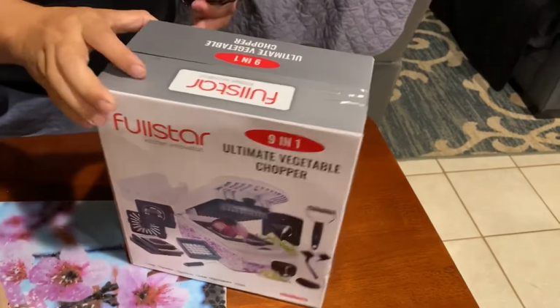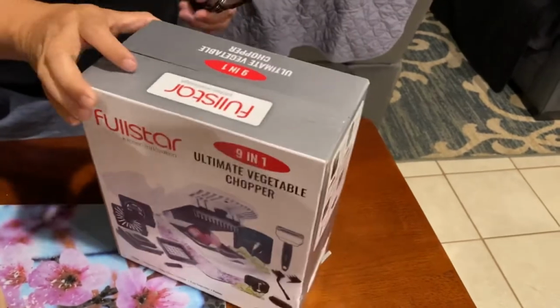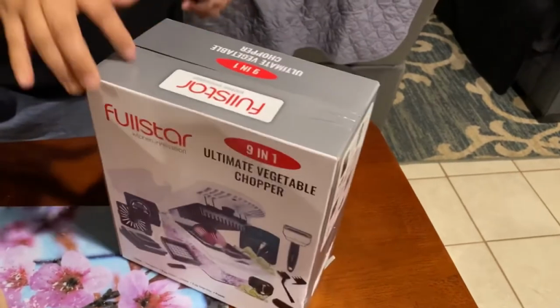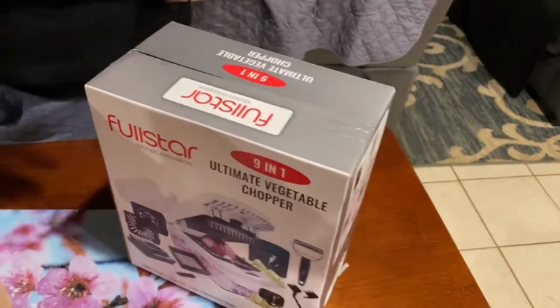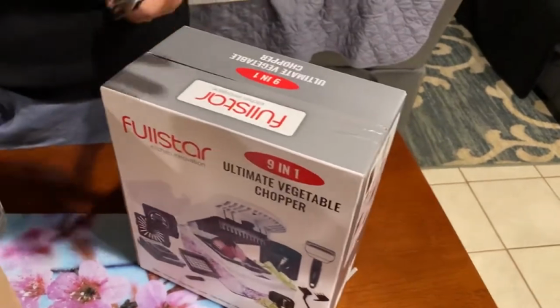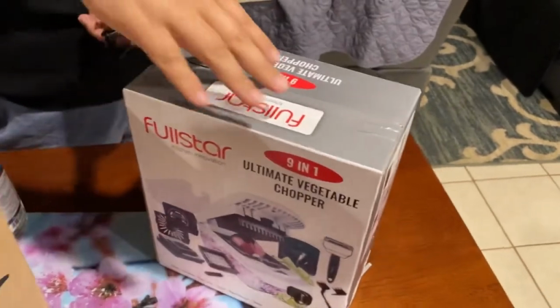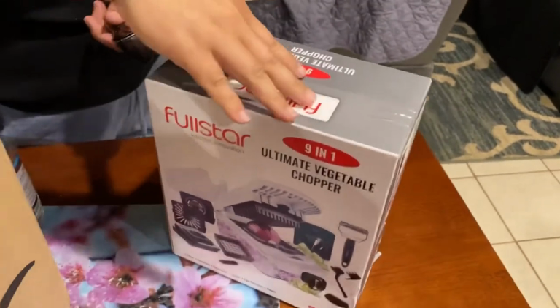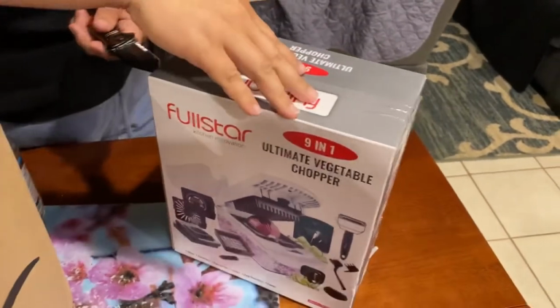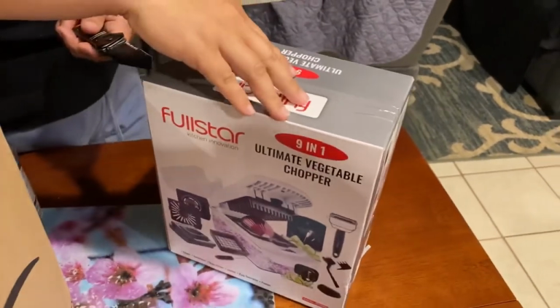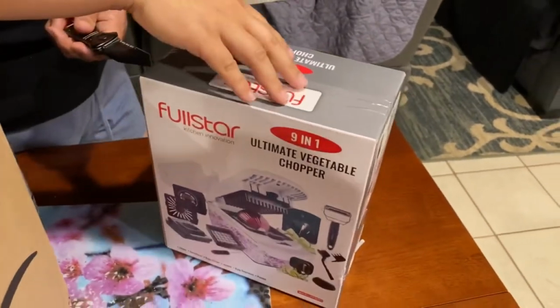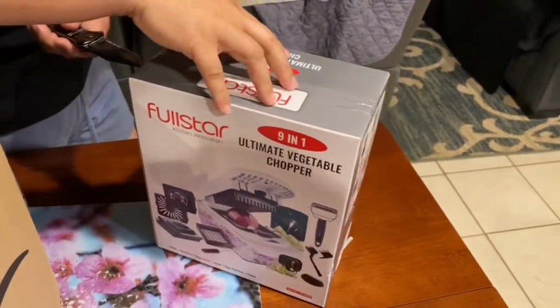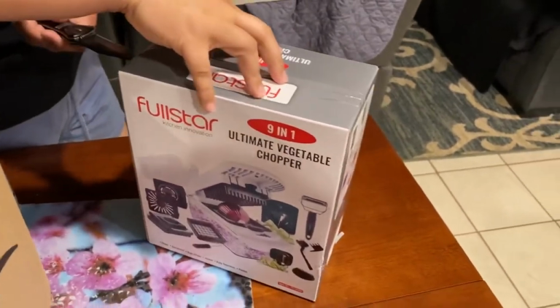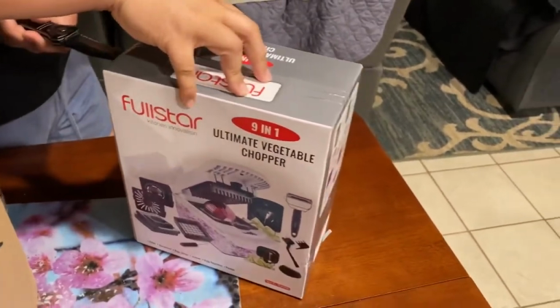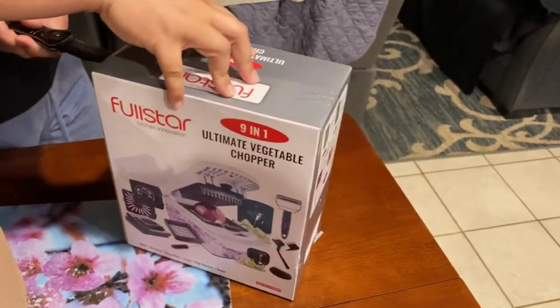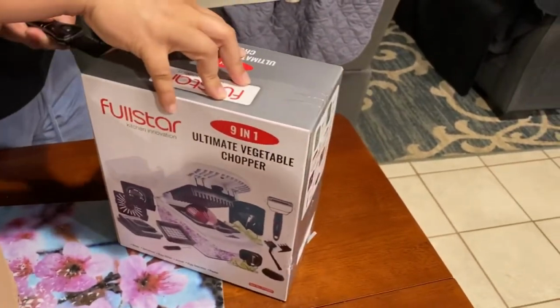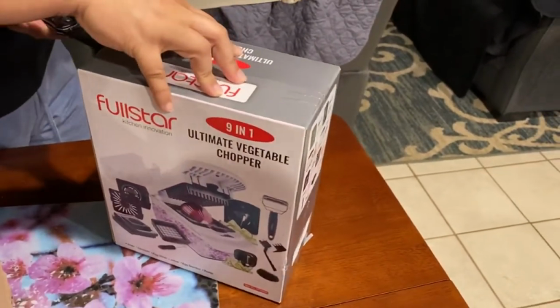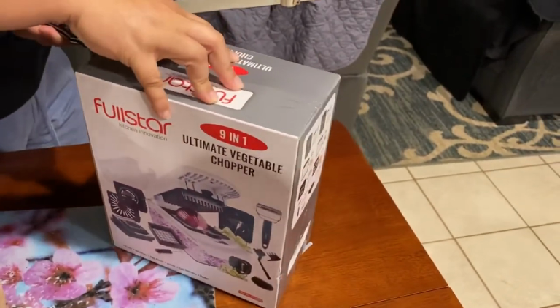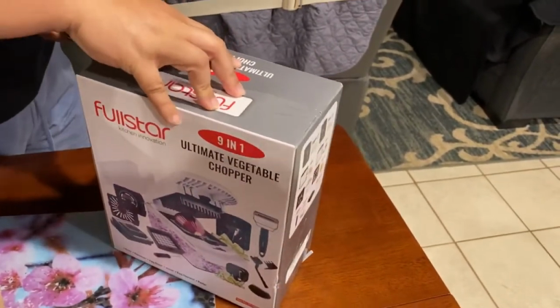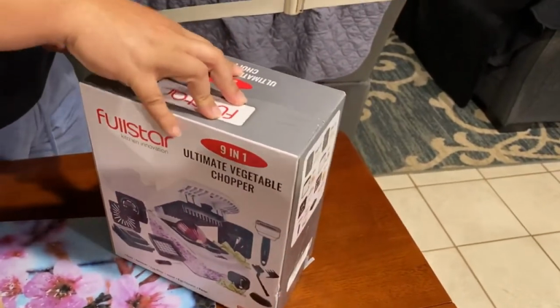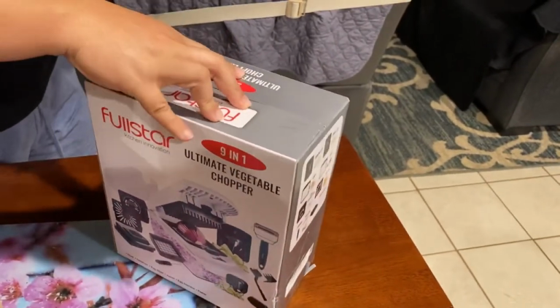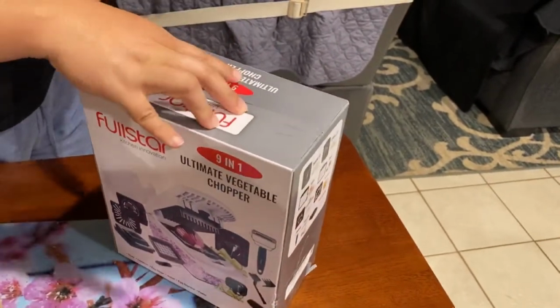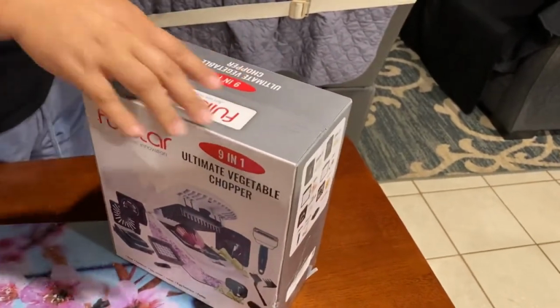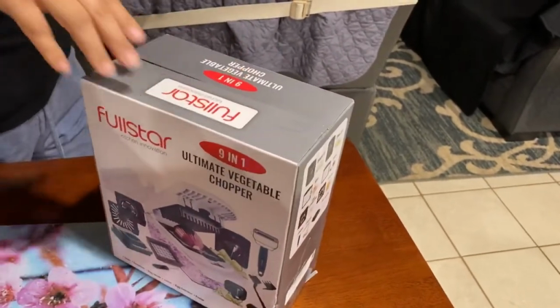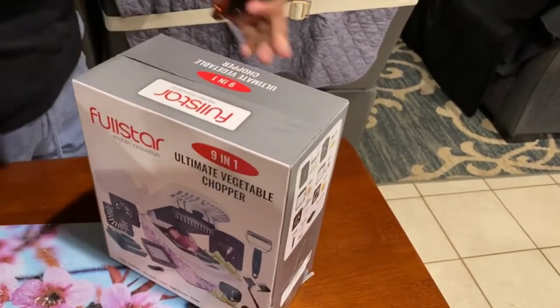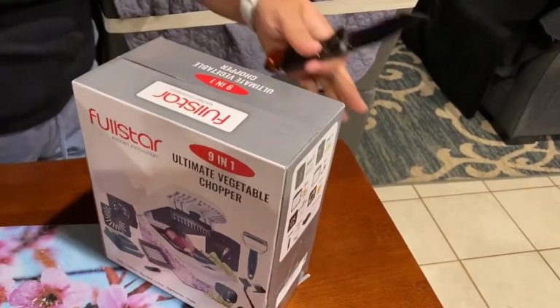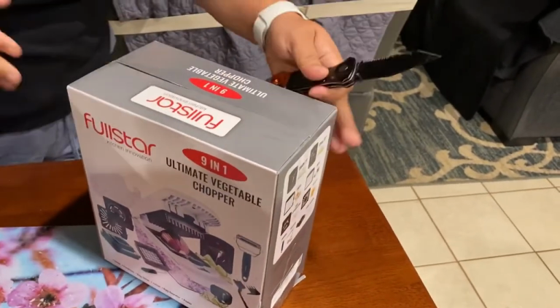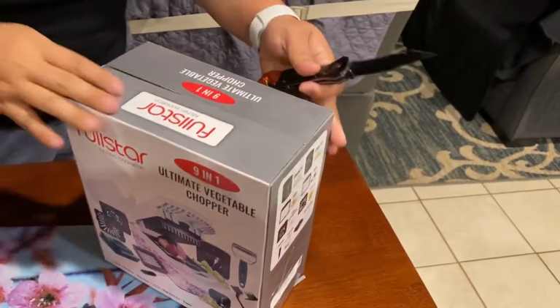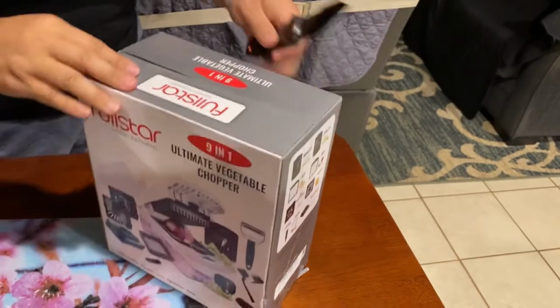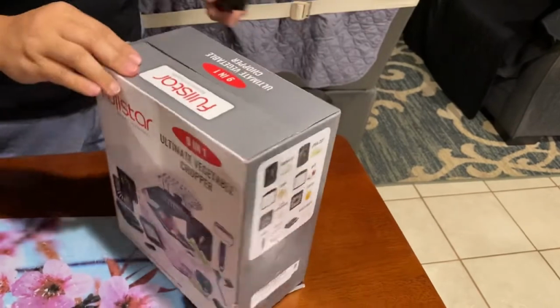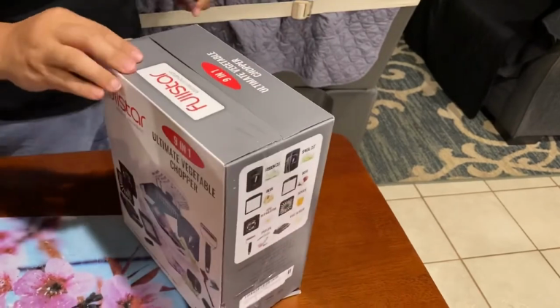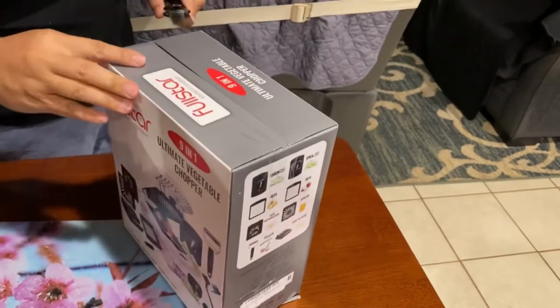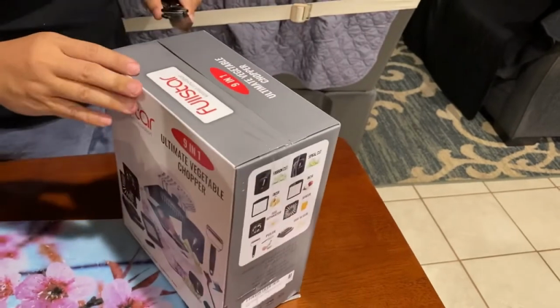We'll open it up, guys. Let's take a look inside.